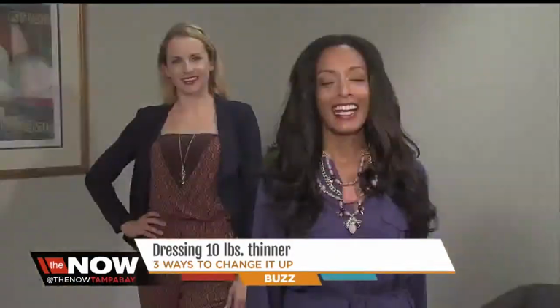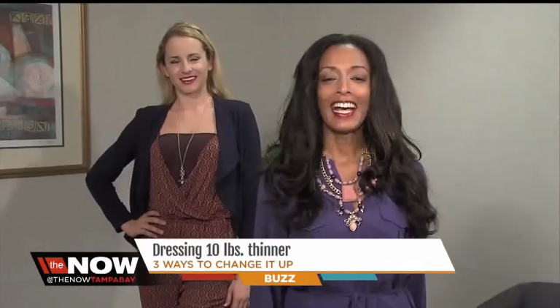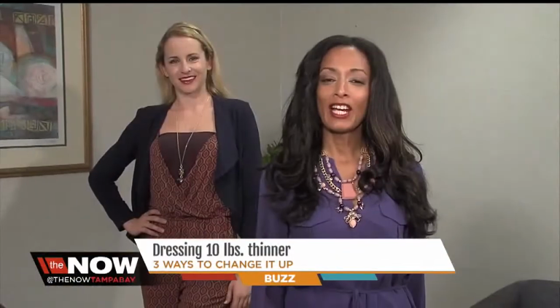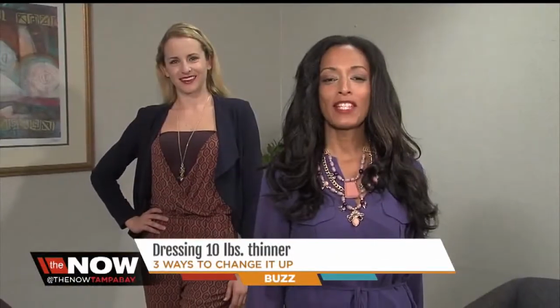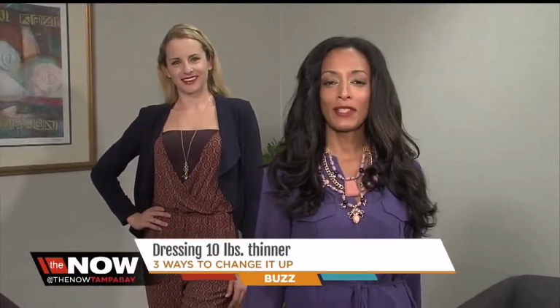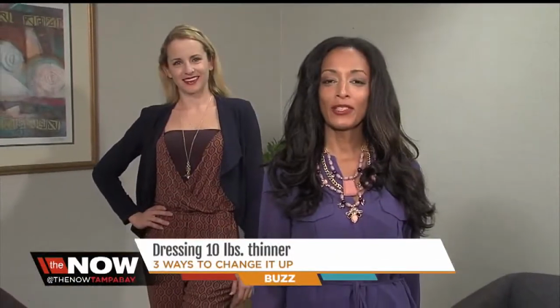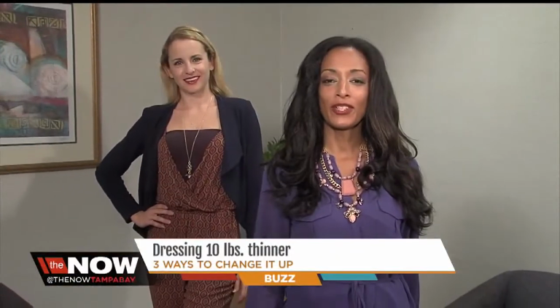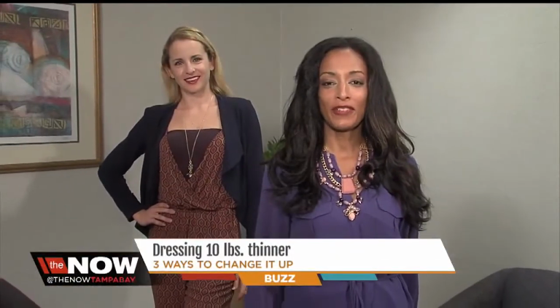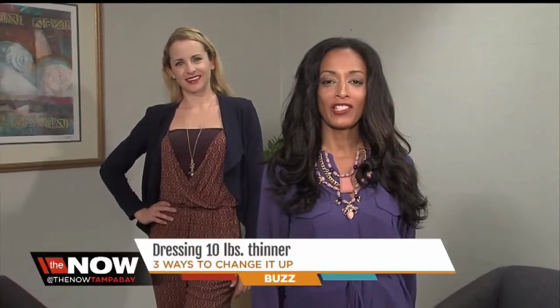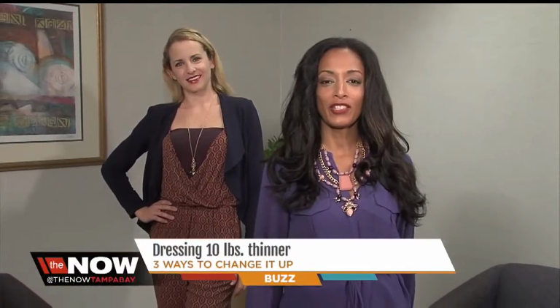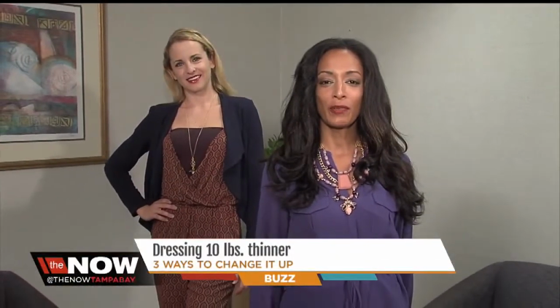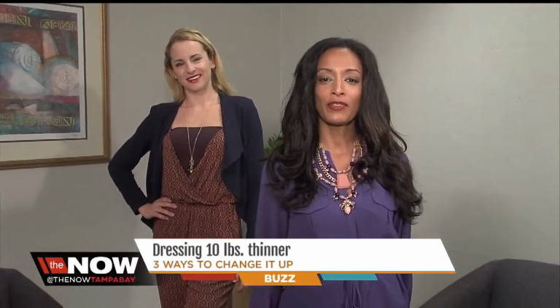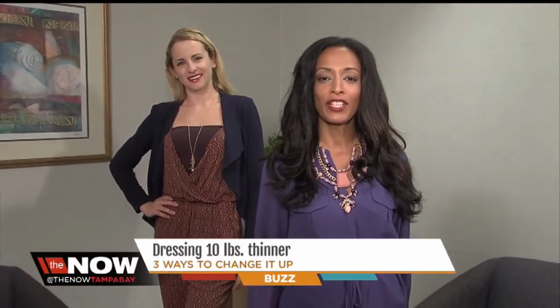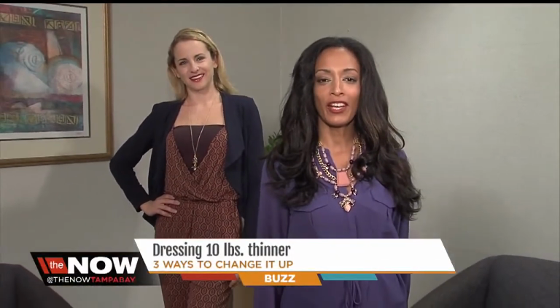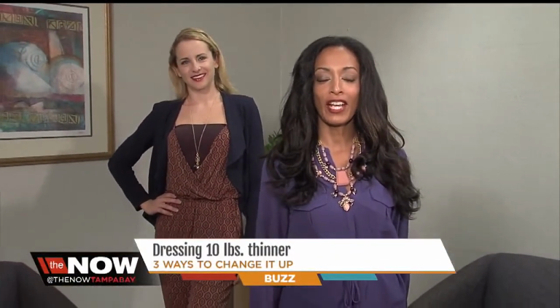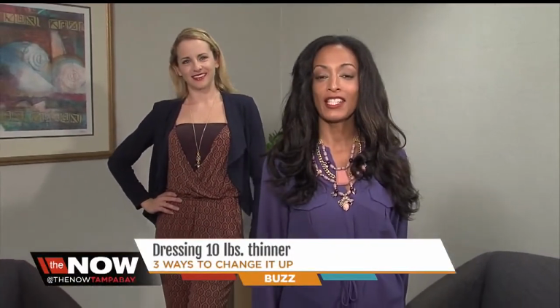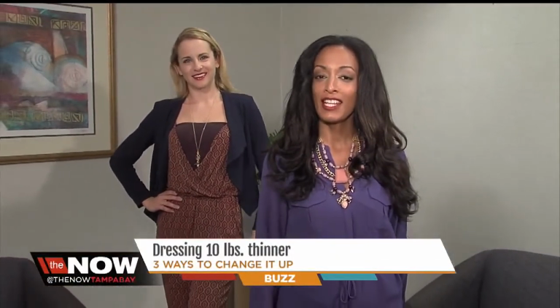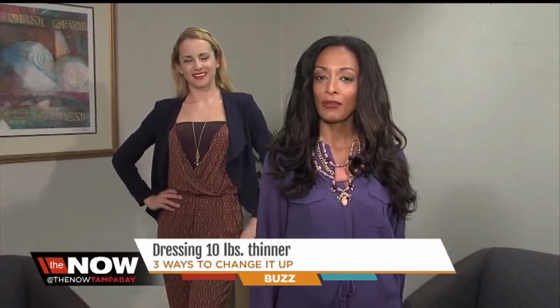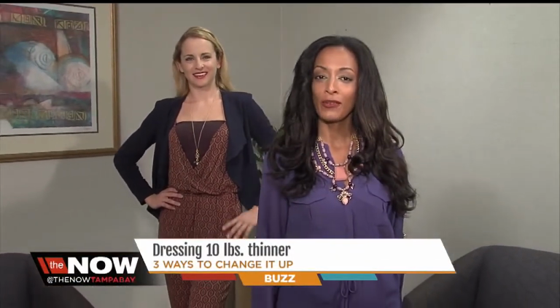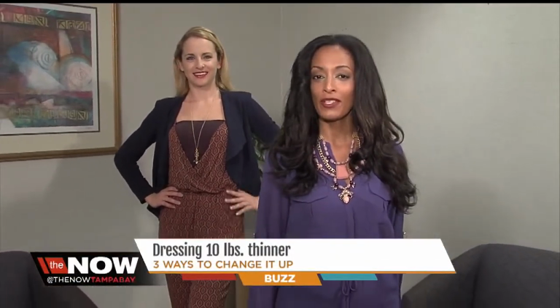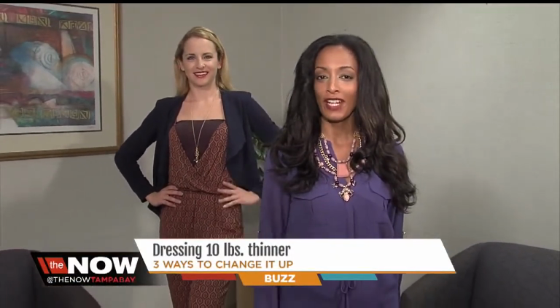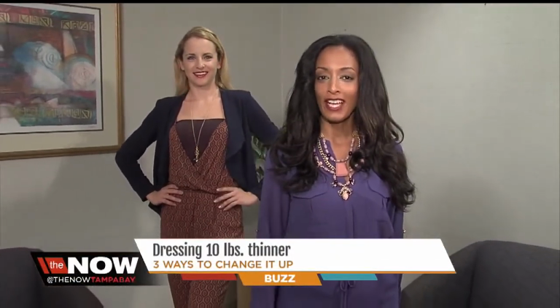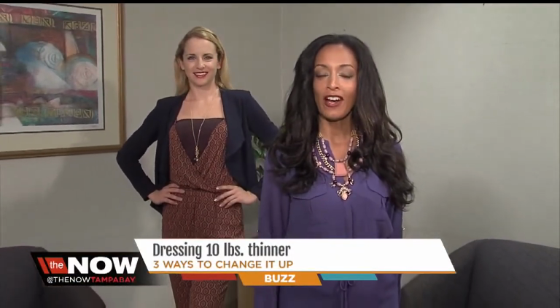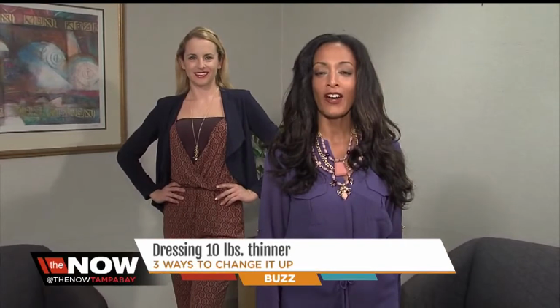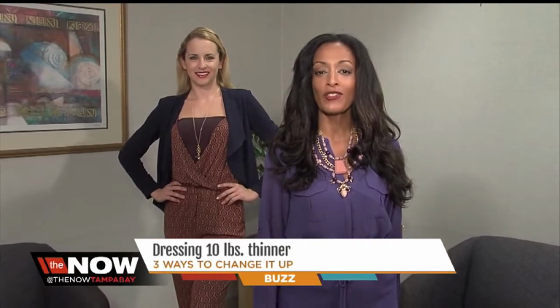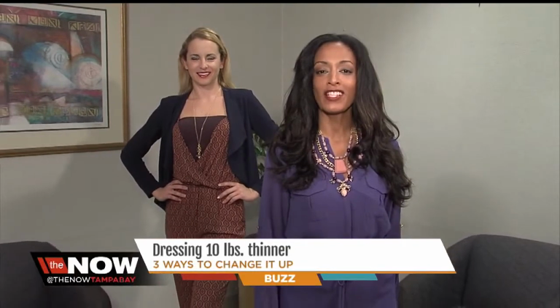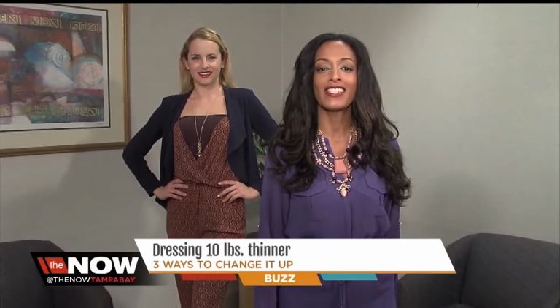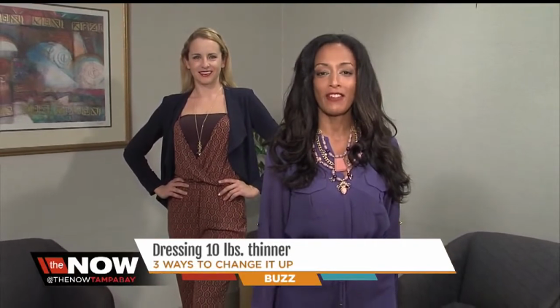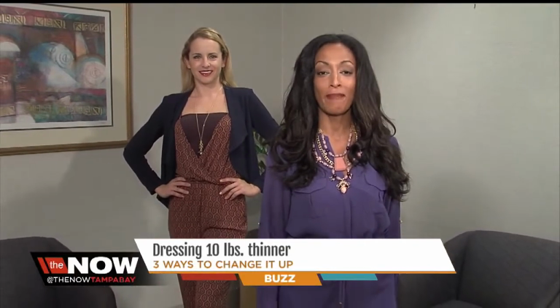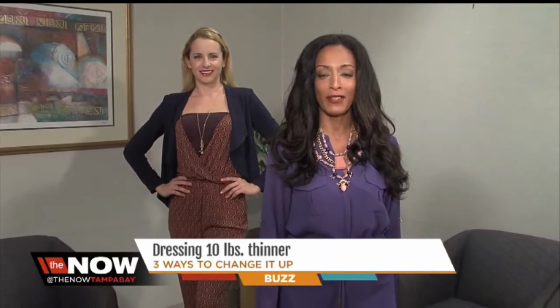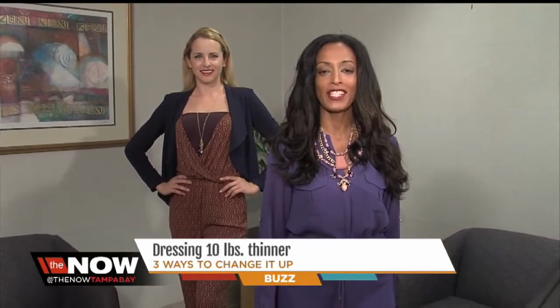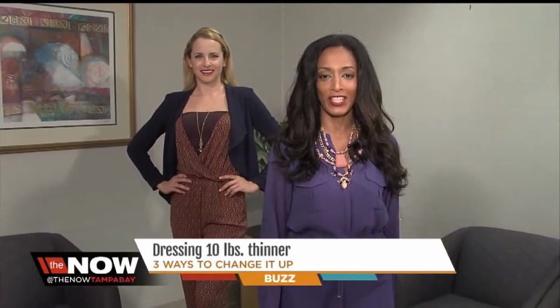Hi, I'm Tammy Lugo, your fashion contributor for the Now, and today we're going to find out how to dress 10 pounds thinner.